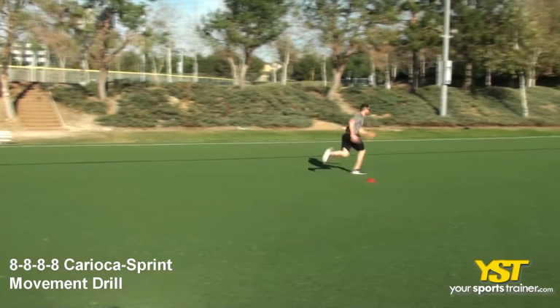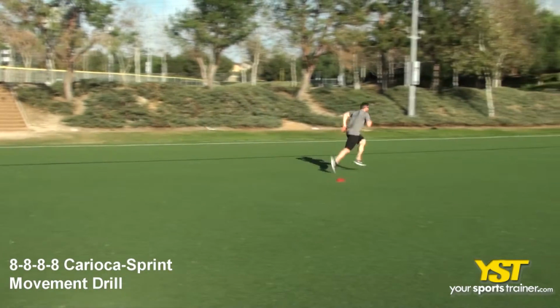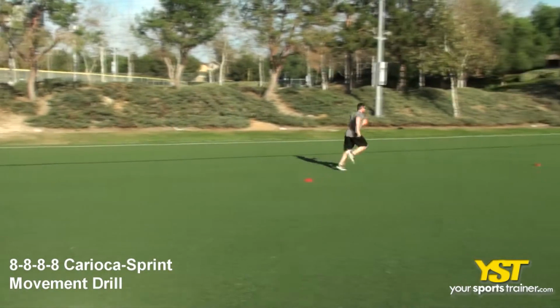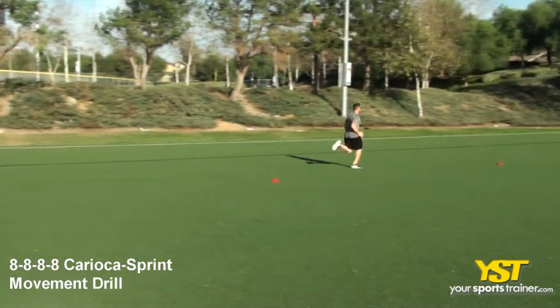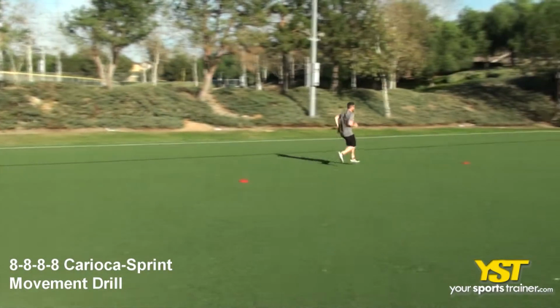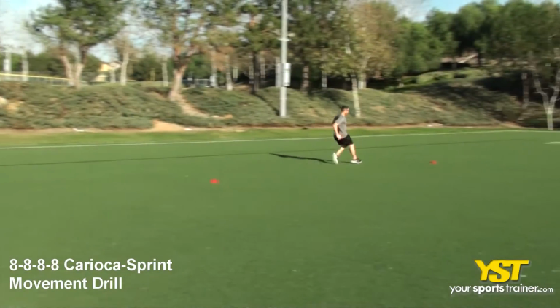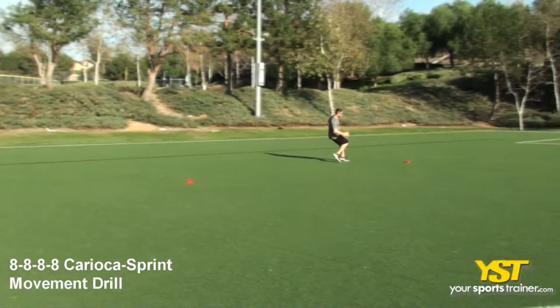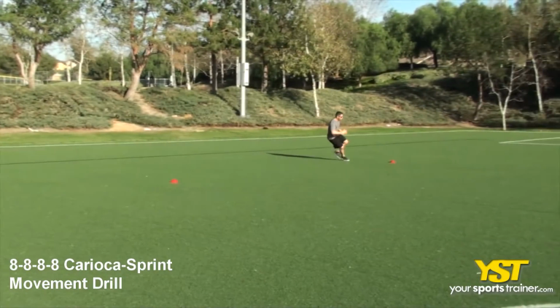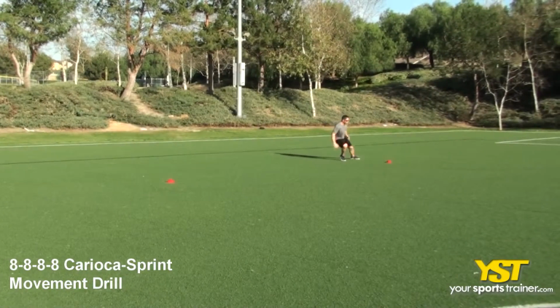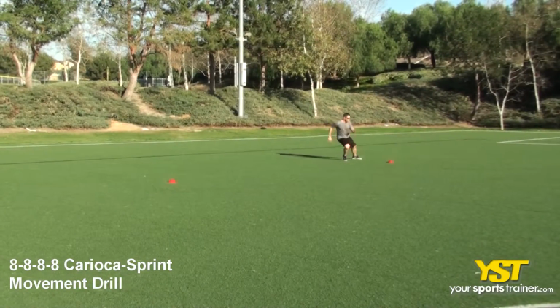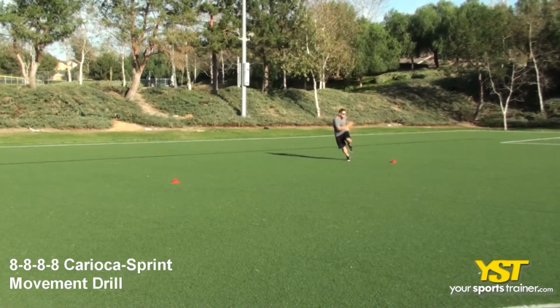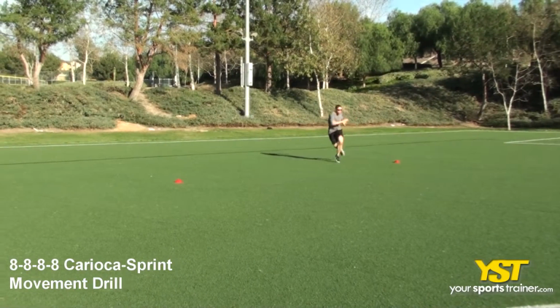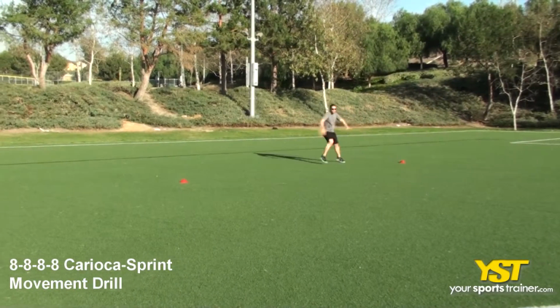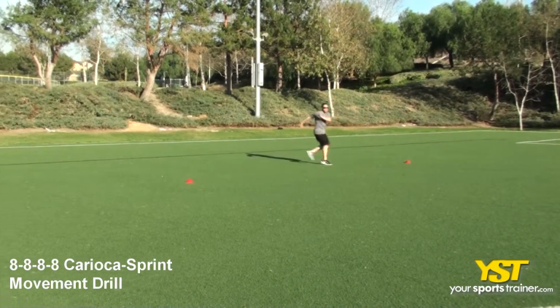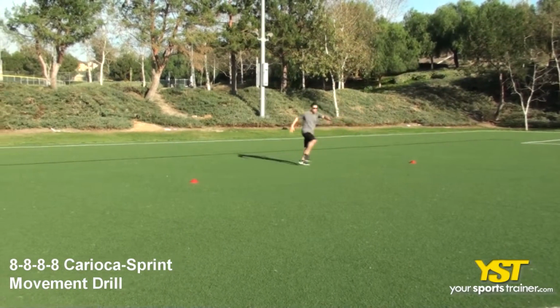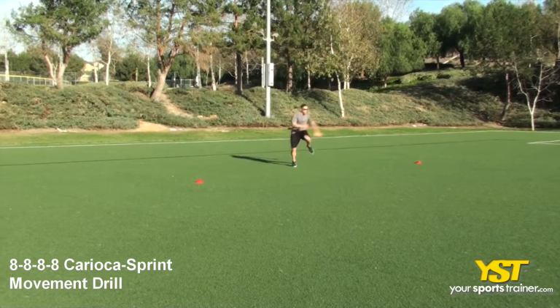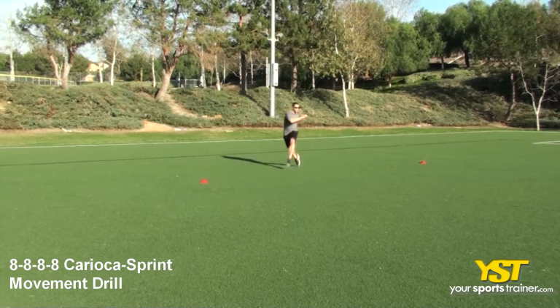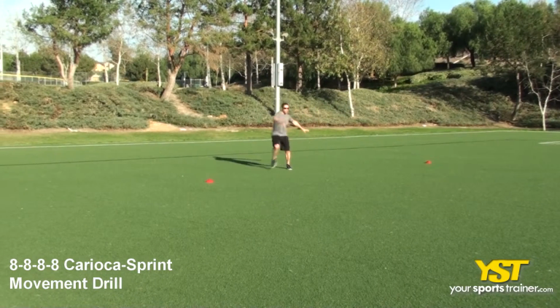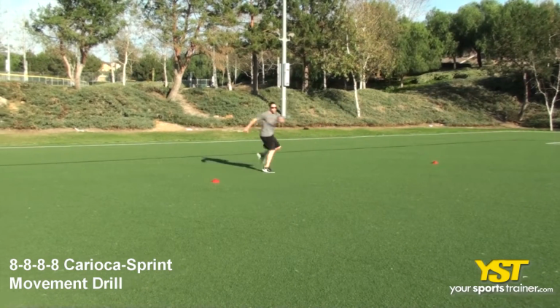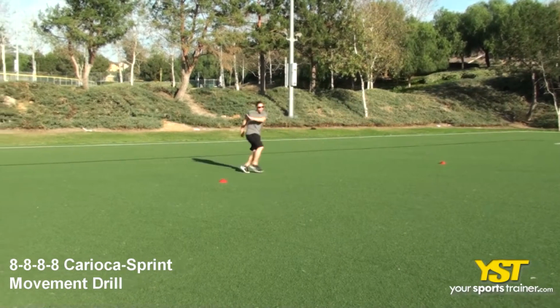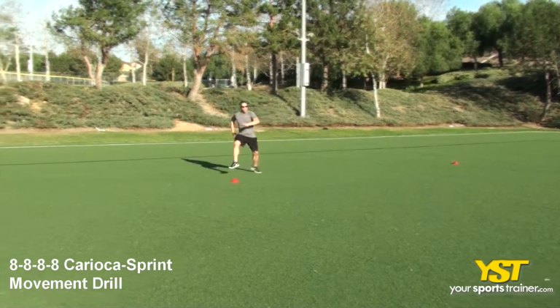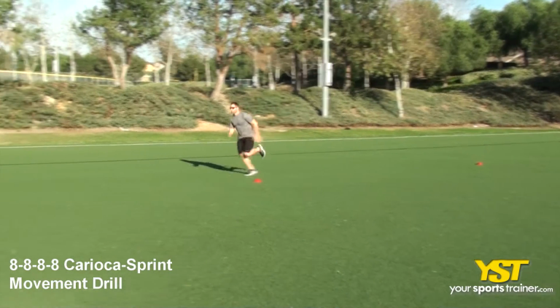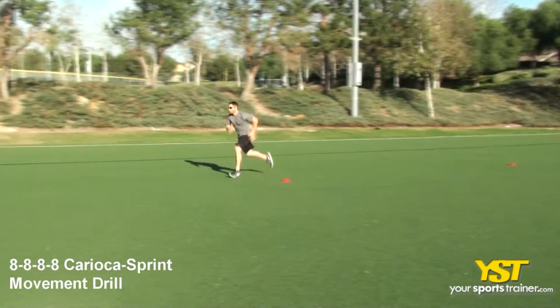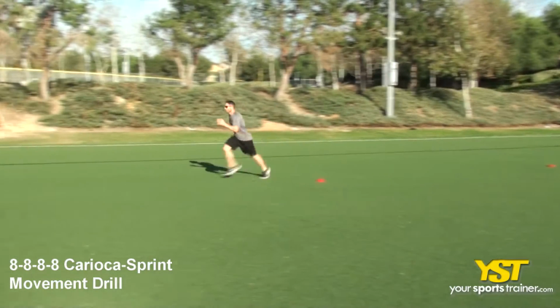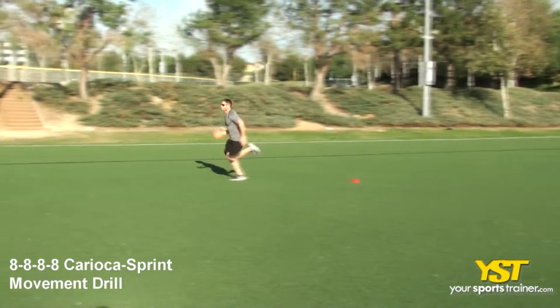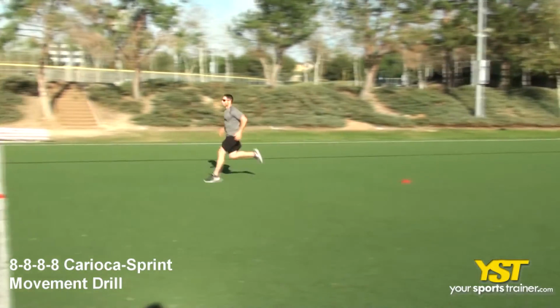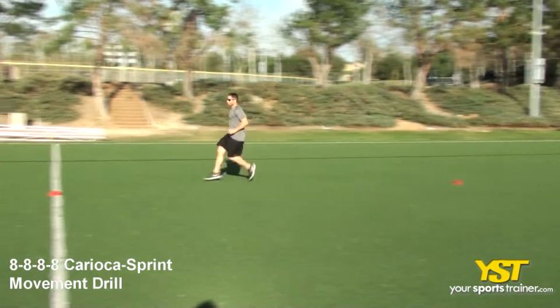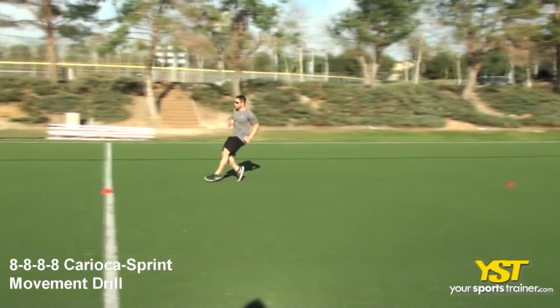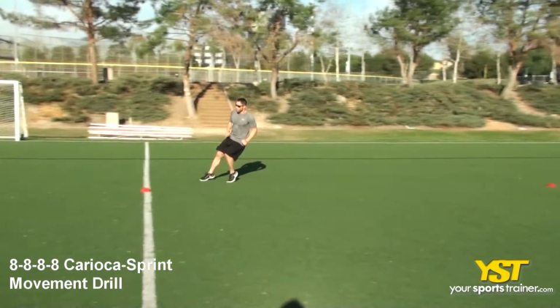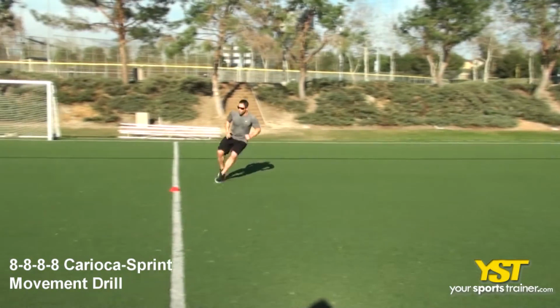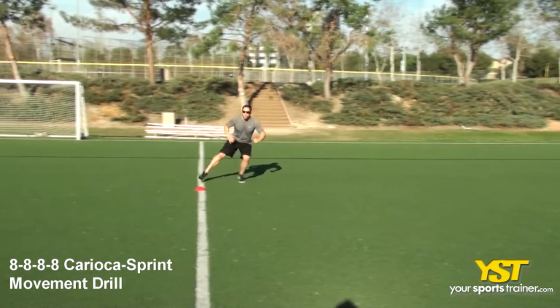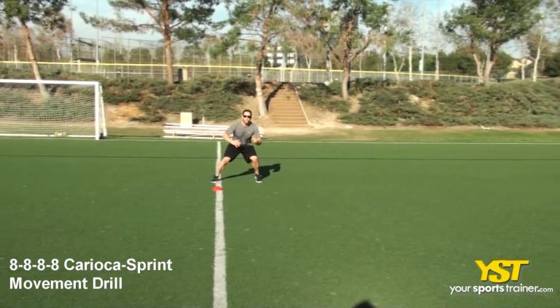Karaoke quickly to the next cone and turn to sprint forward to the next cone. Repeat to return to your start position.